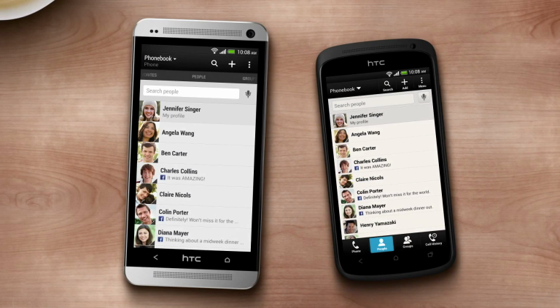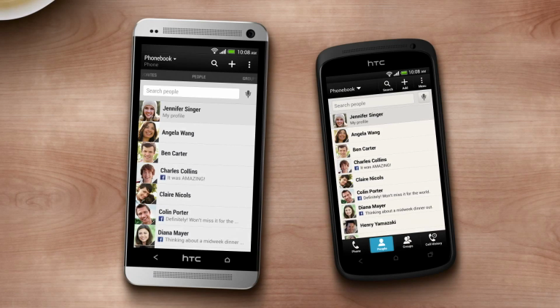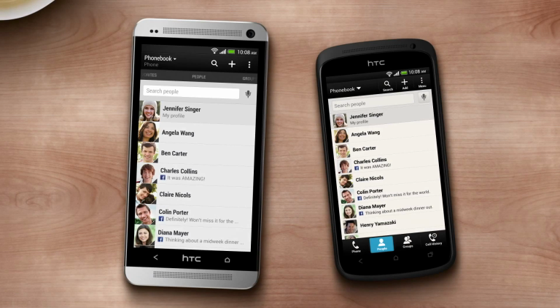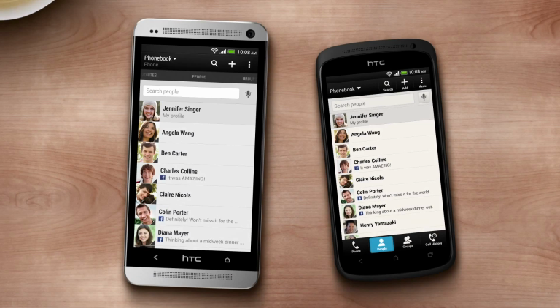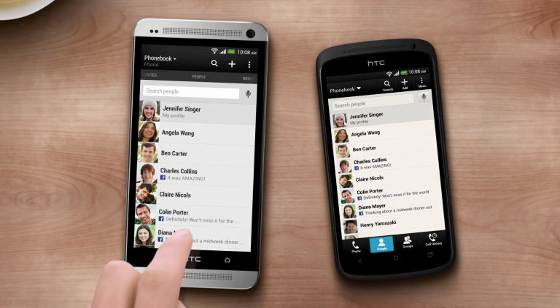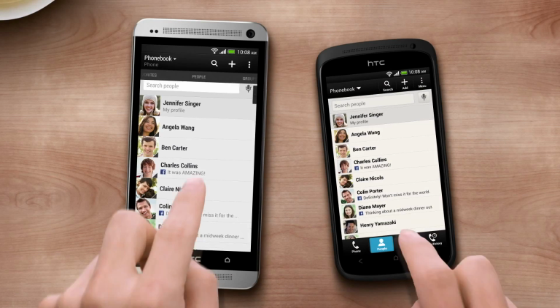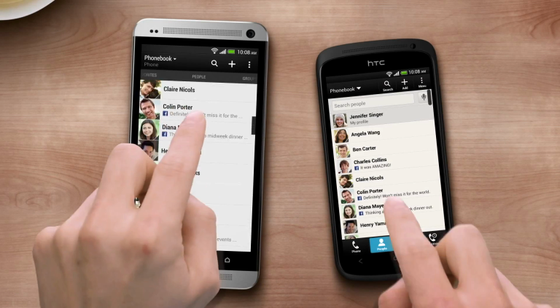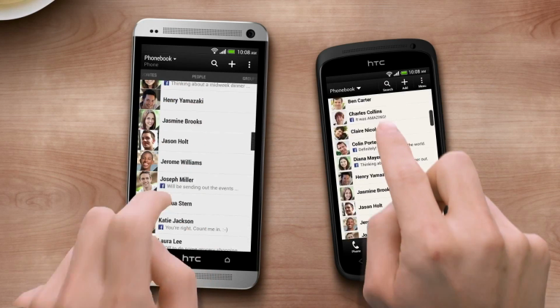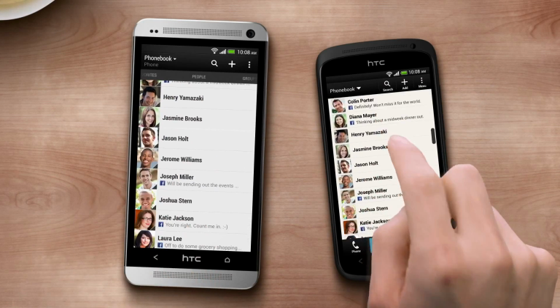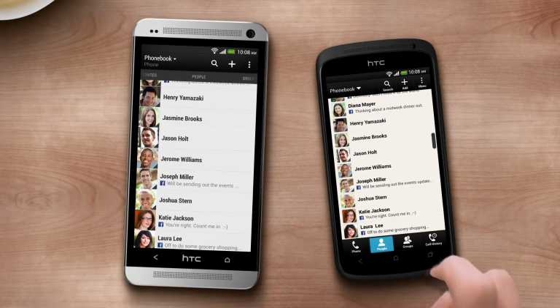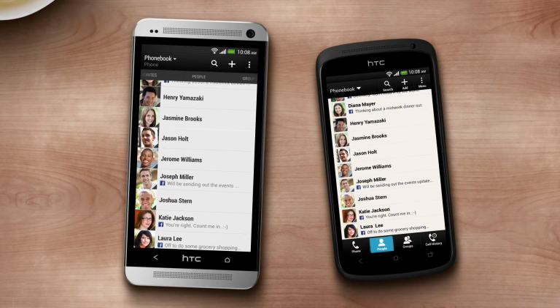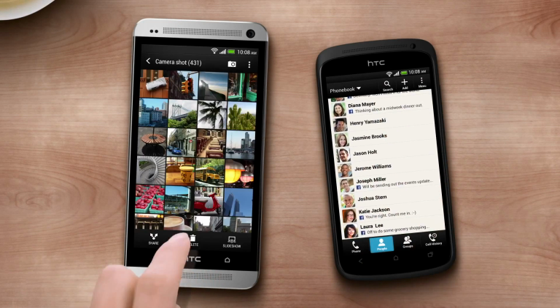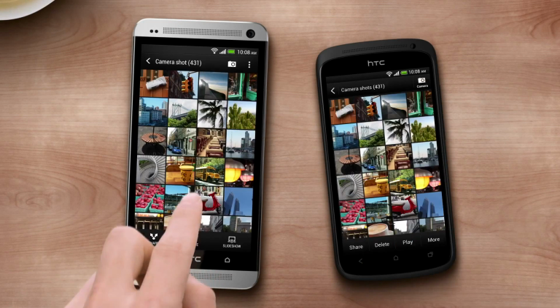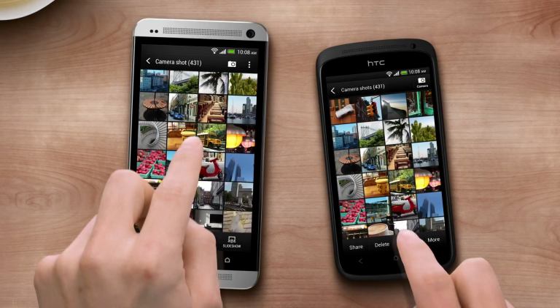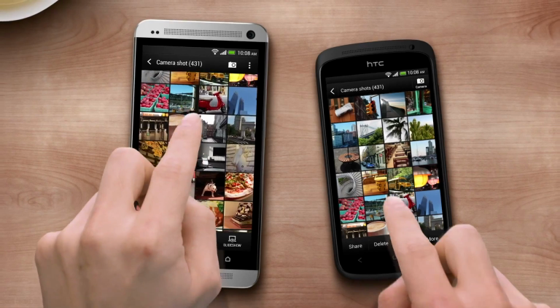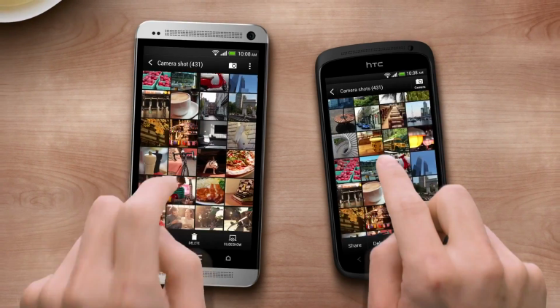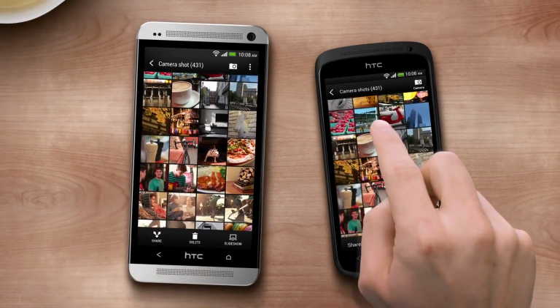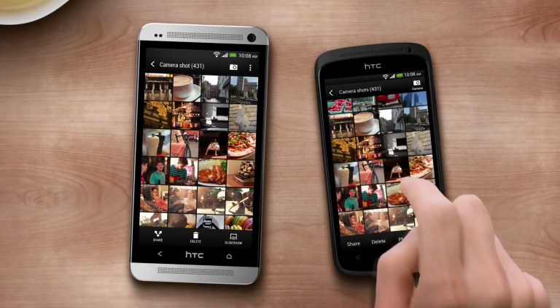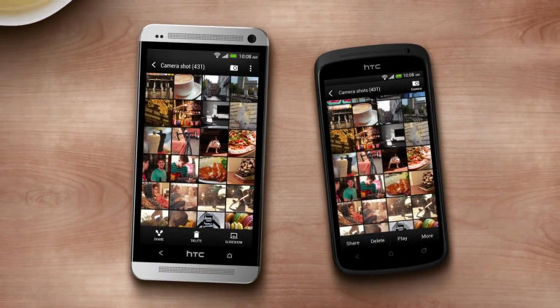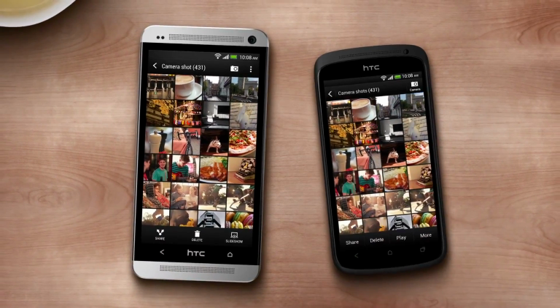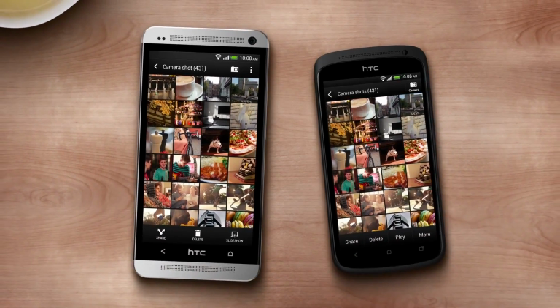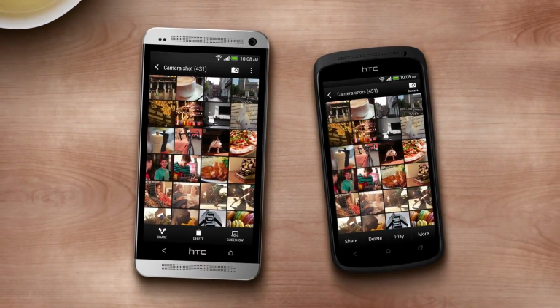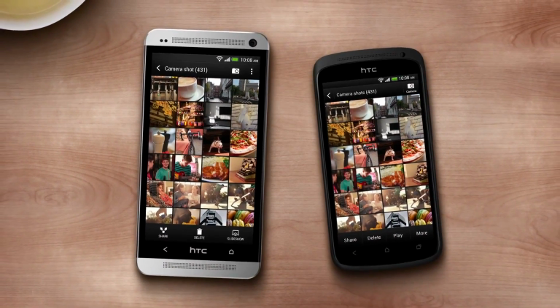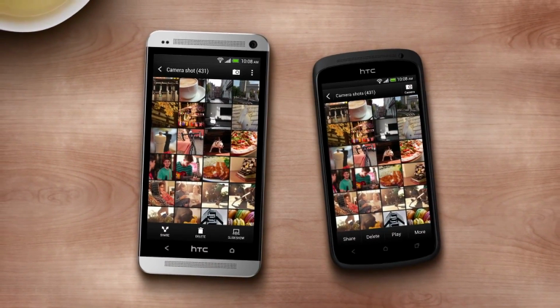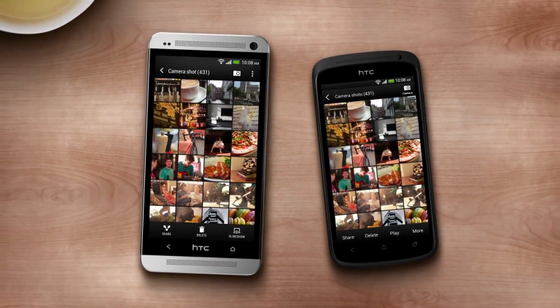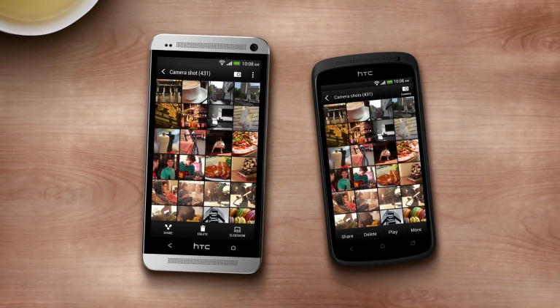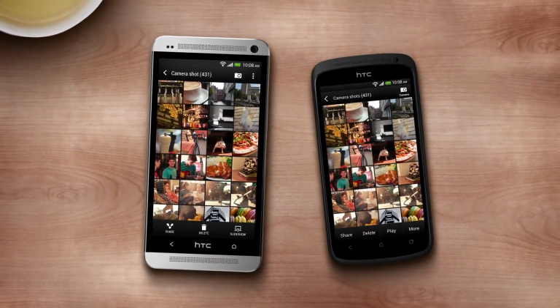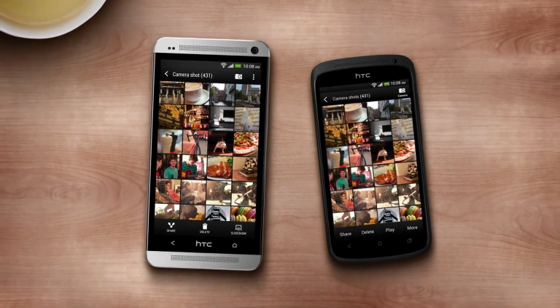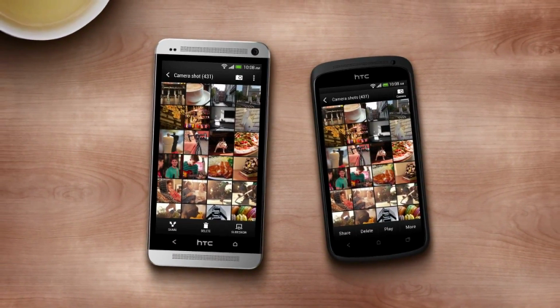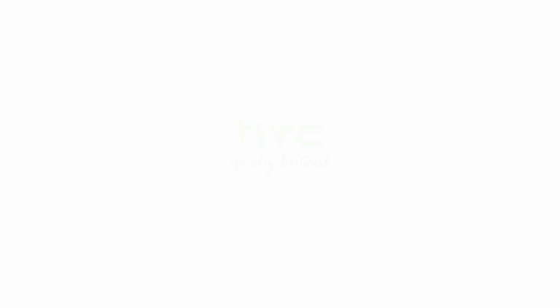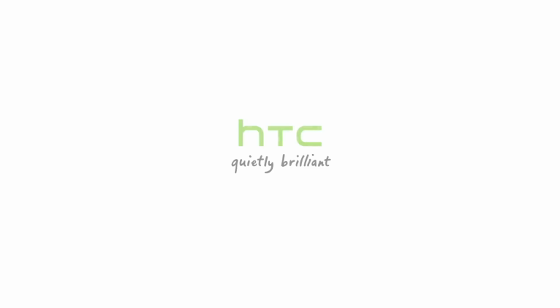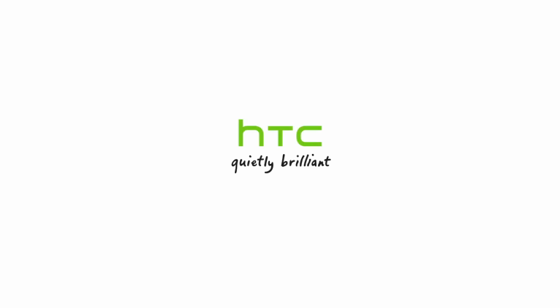So, when you're switching from the old to the new, the HTC Transfer tool helps make the transition fast, simple and easy.